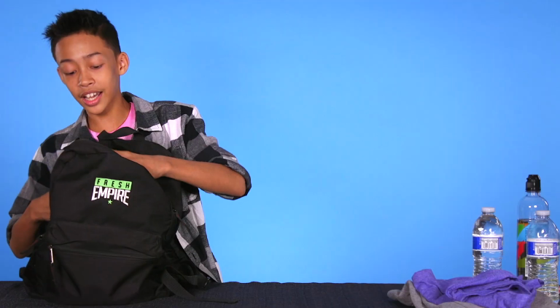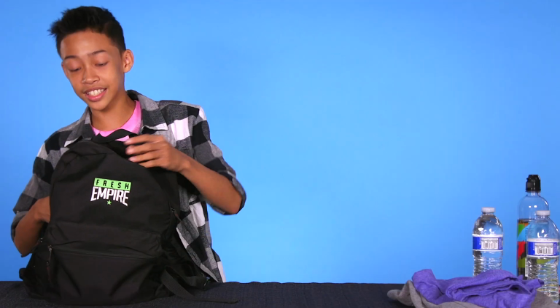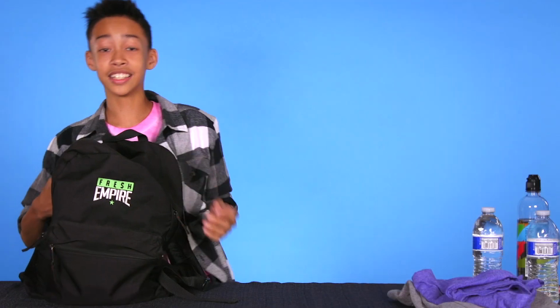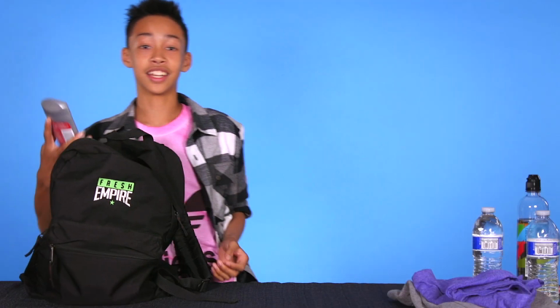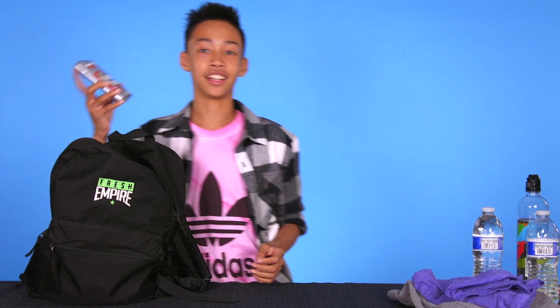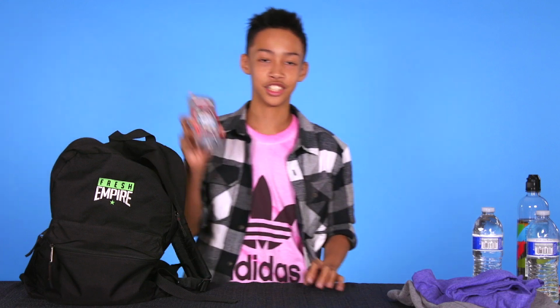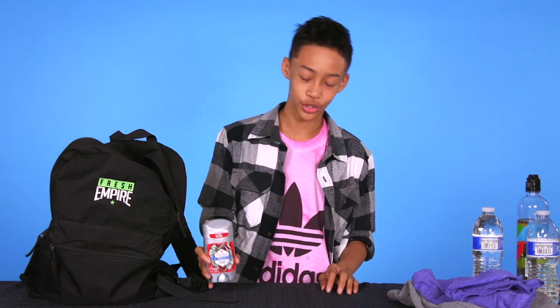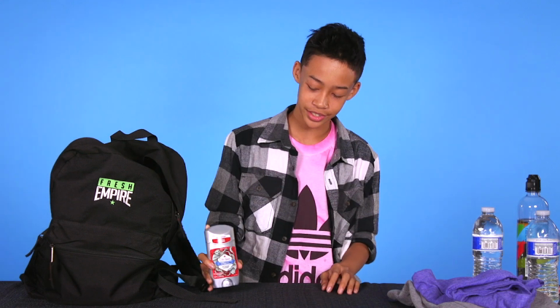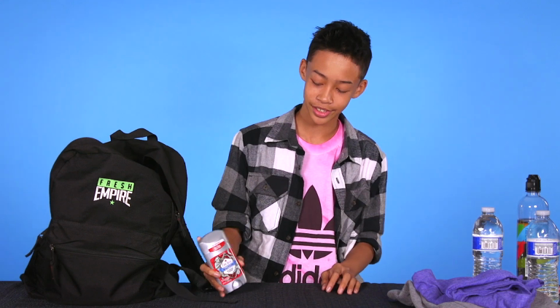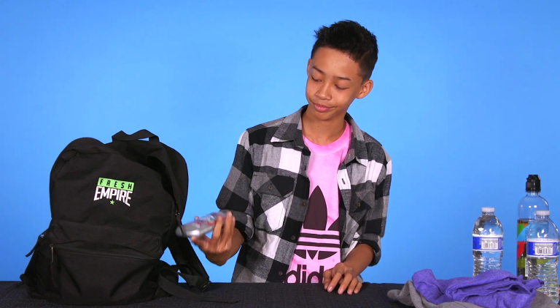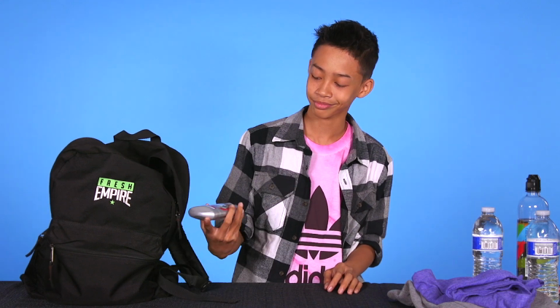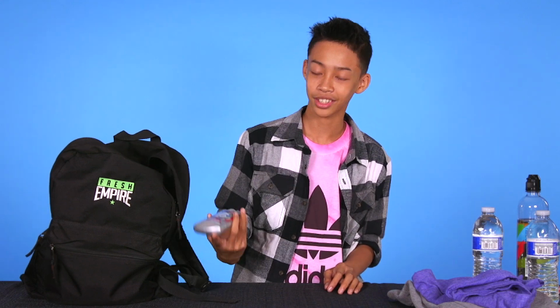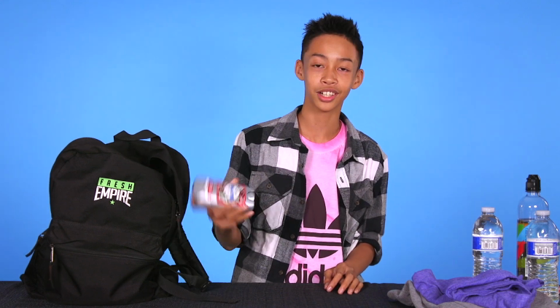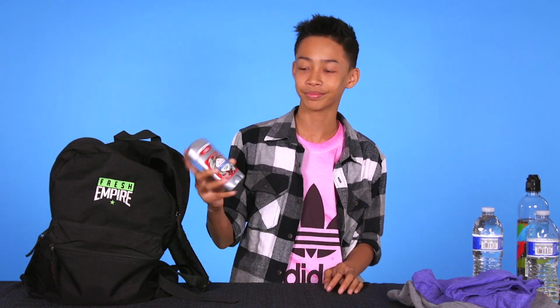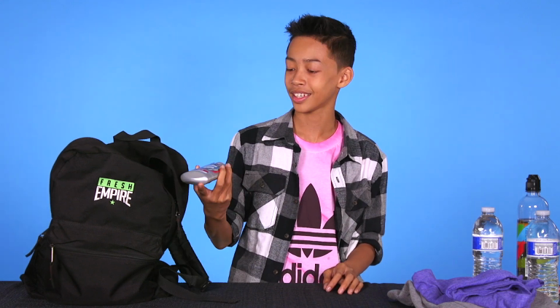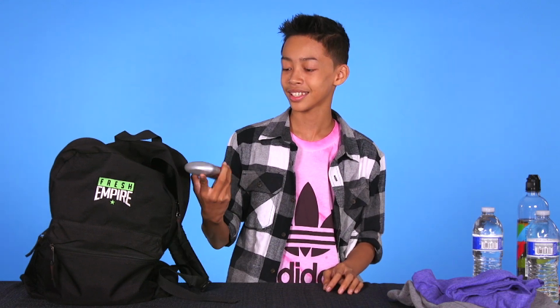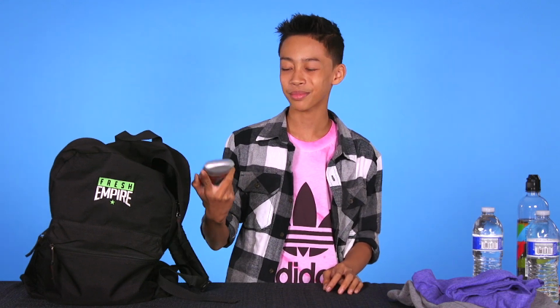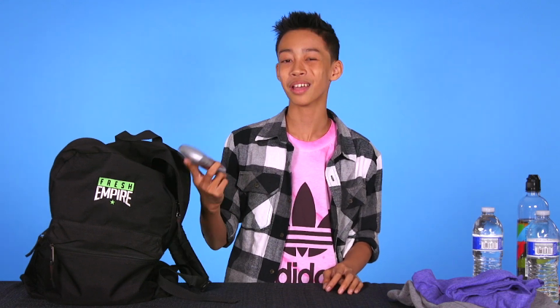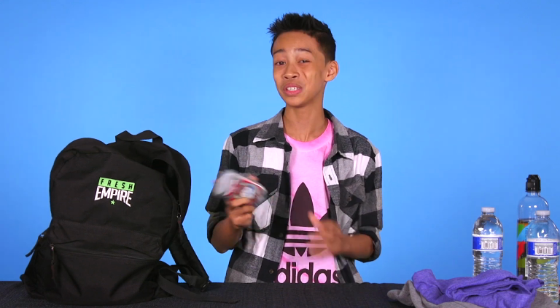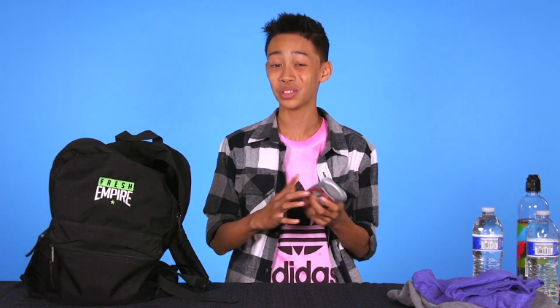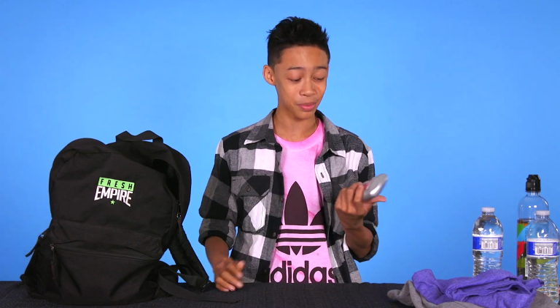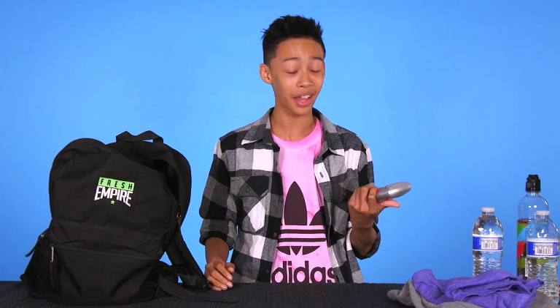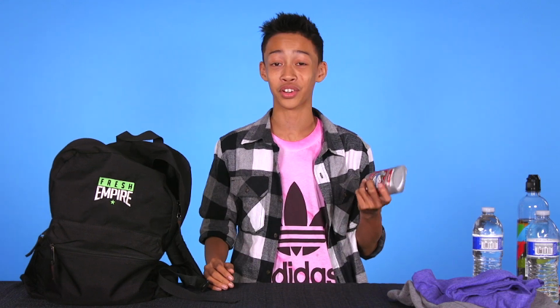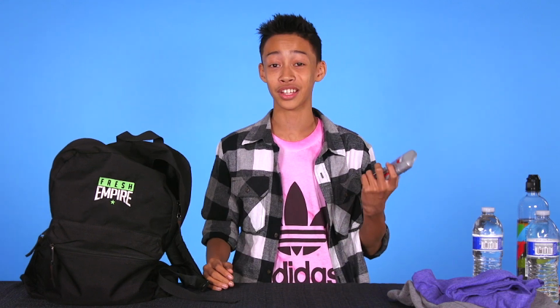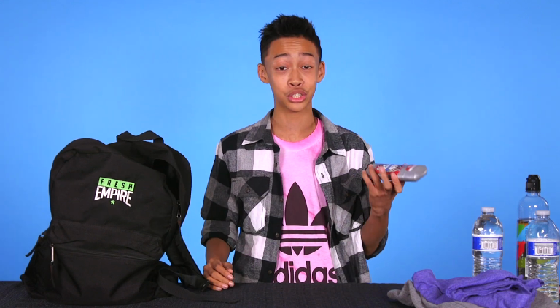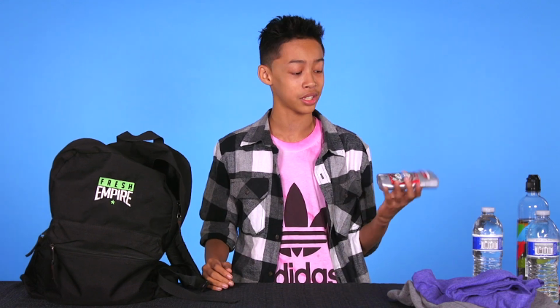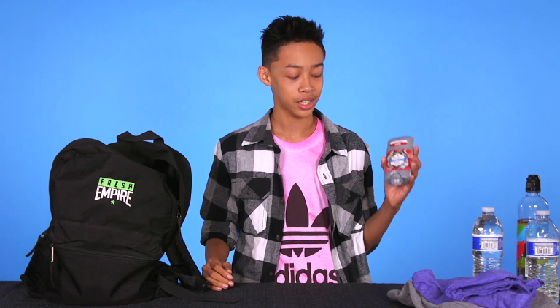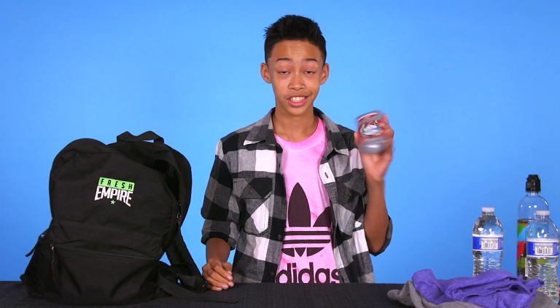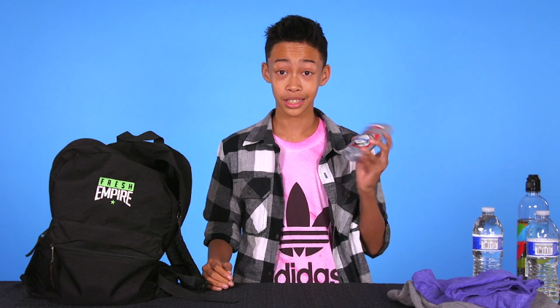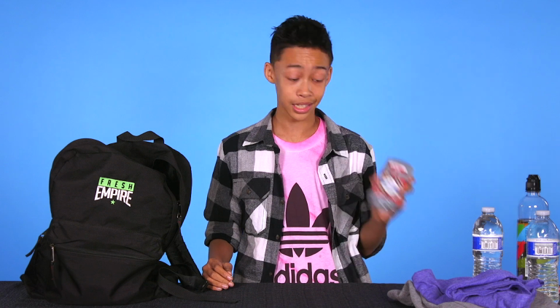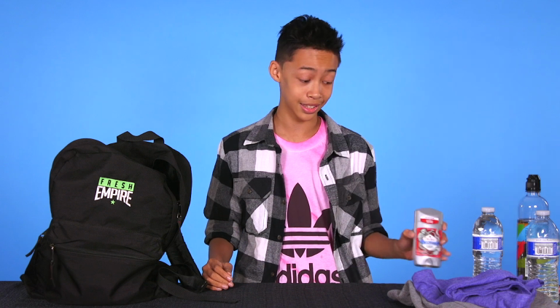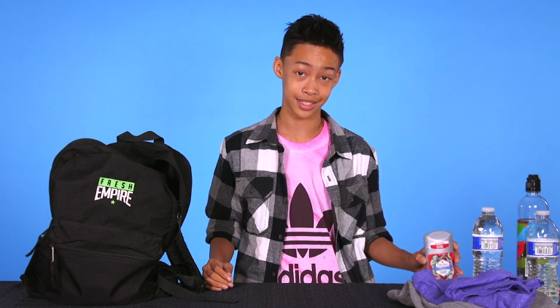Next is deodorant. You know, sometimes you smell after a class or two. You're going to need this.